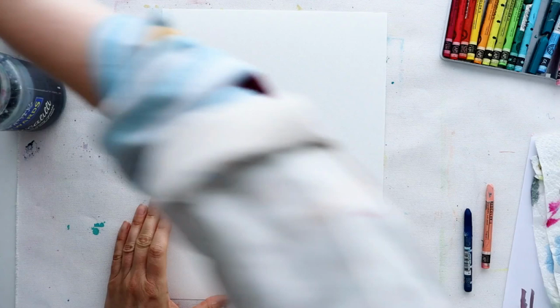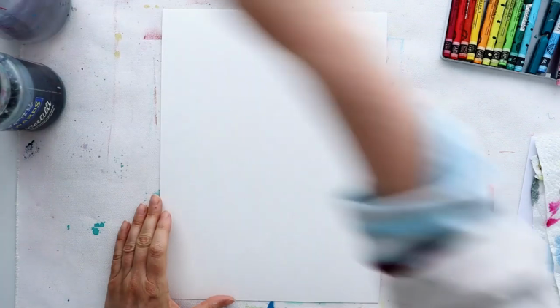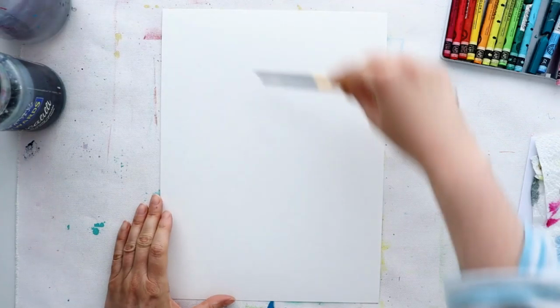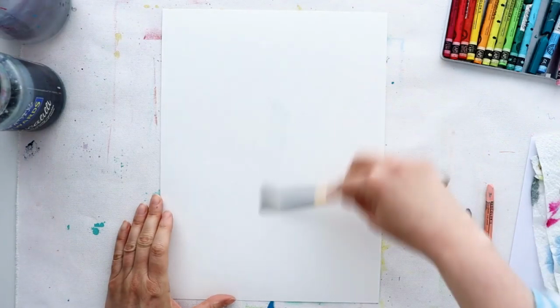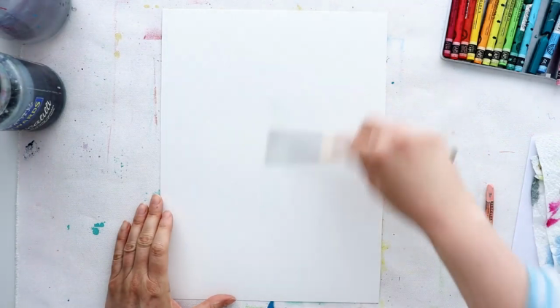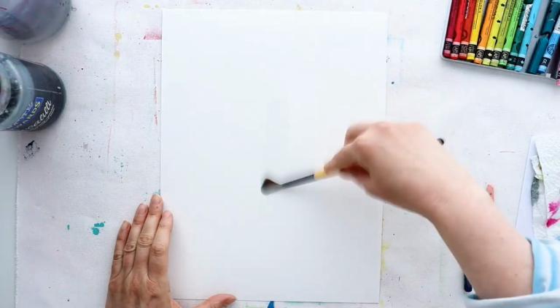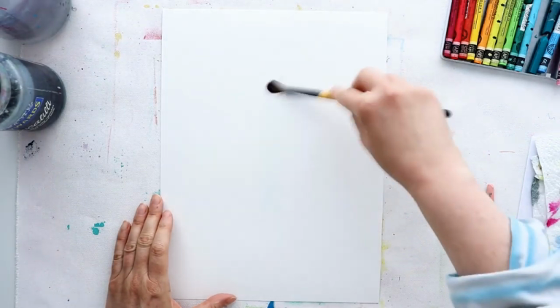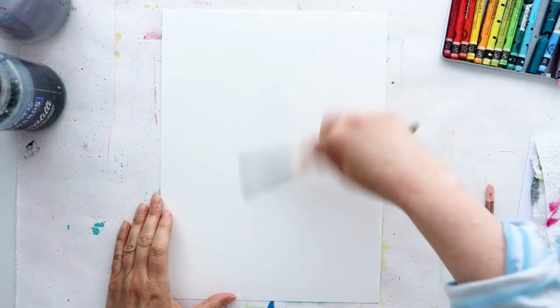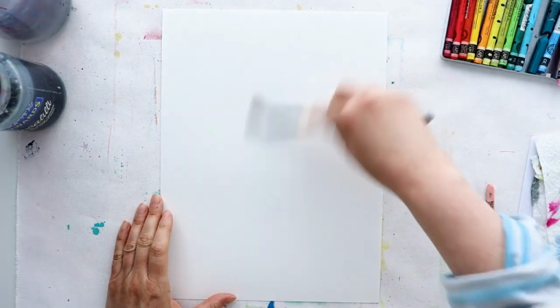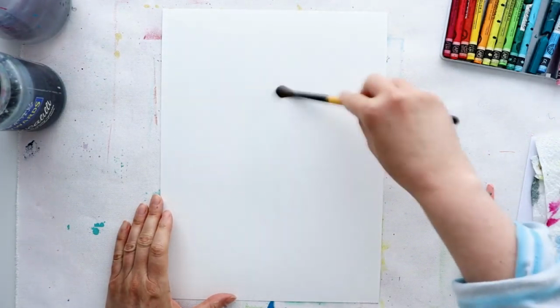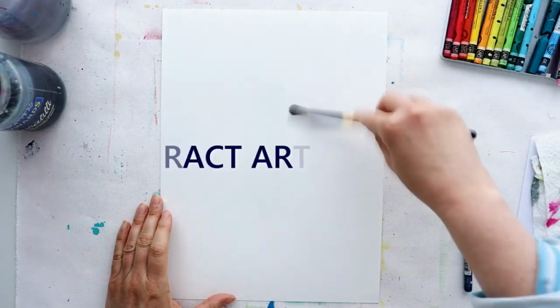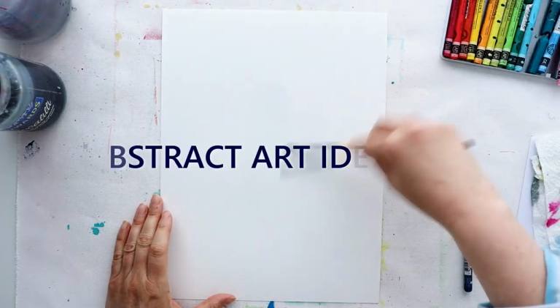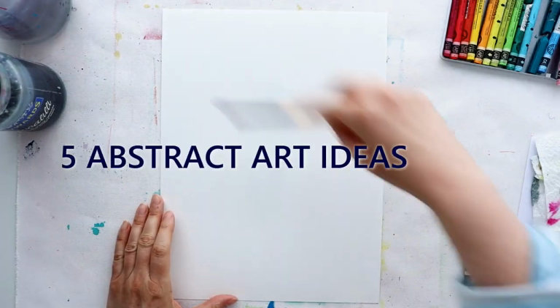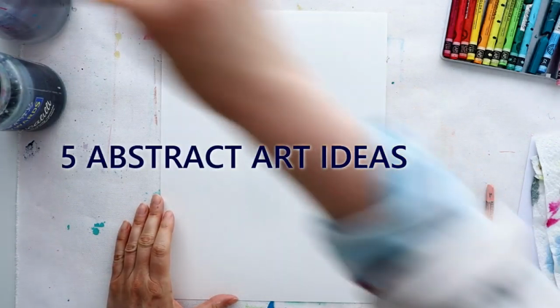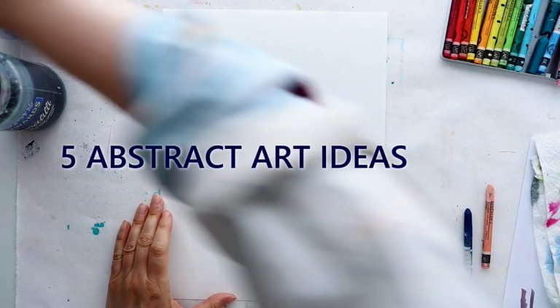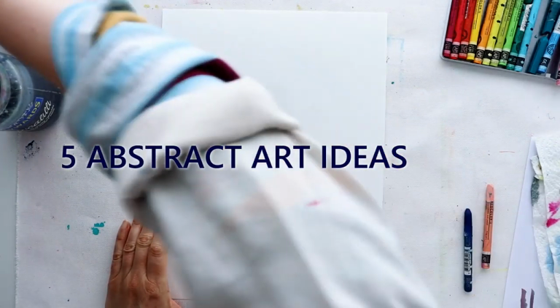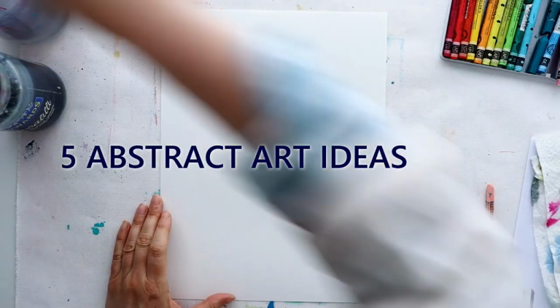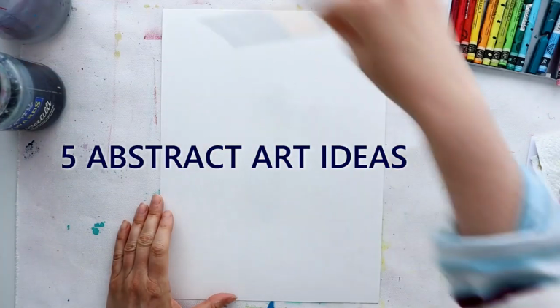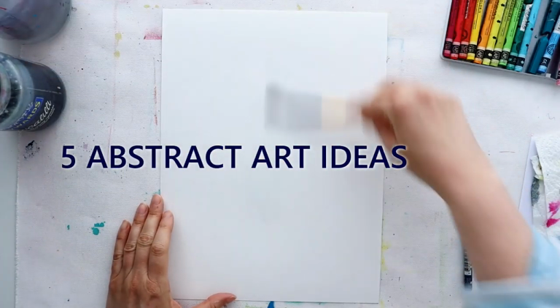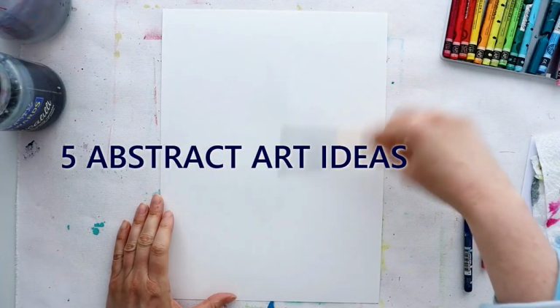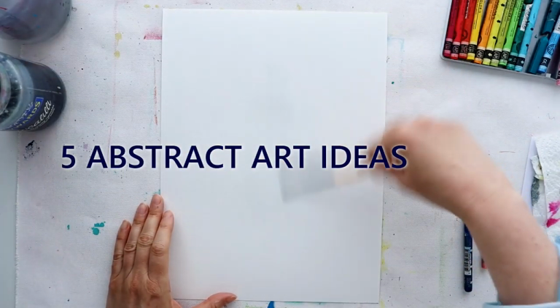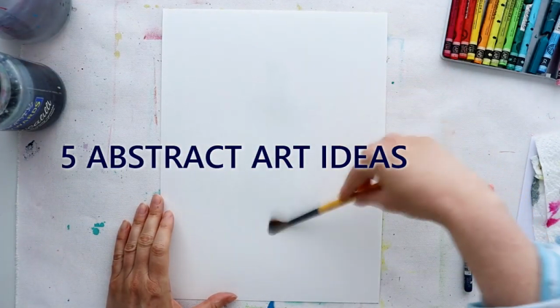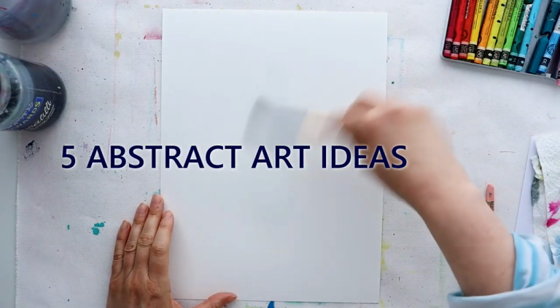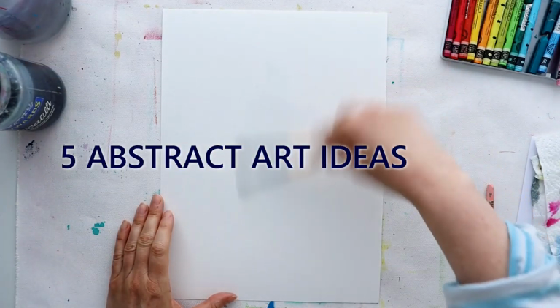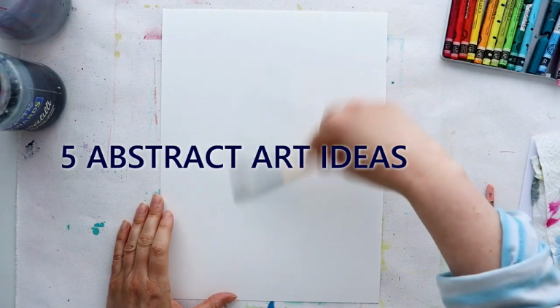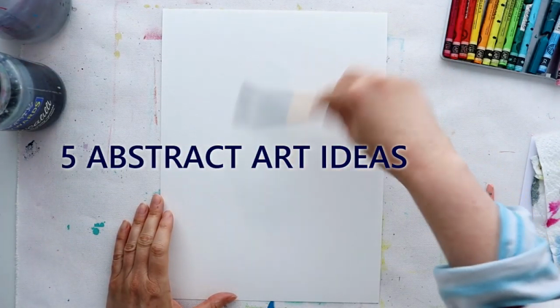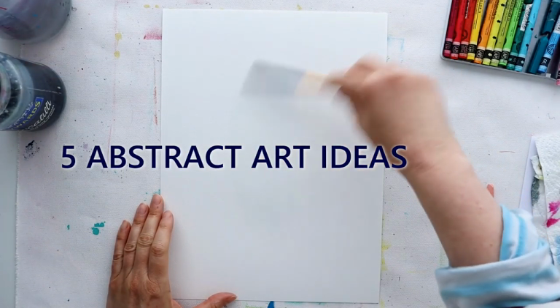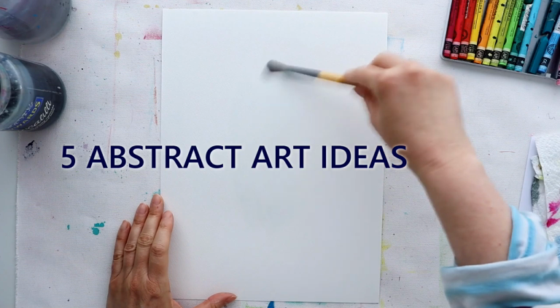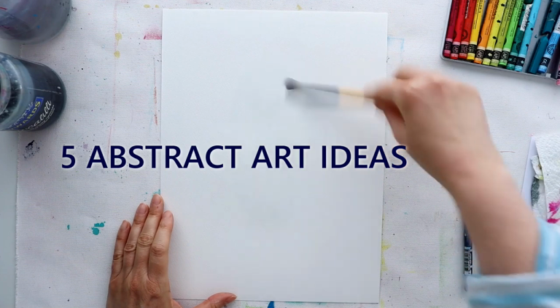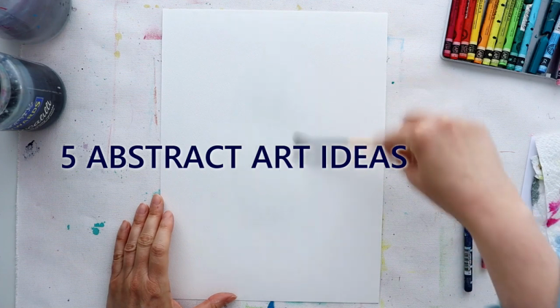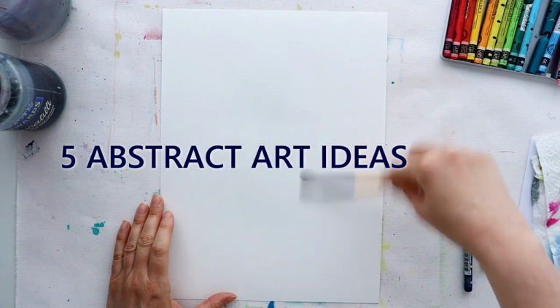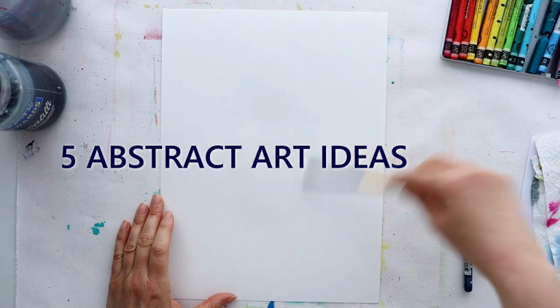Looking for some ideas to spark your next project? I have five for you here to get you started.